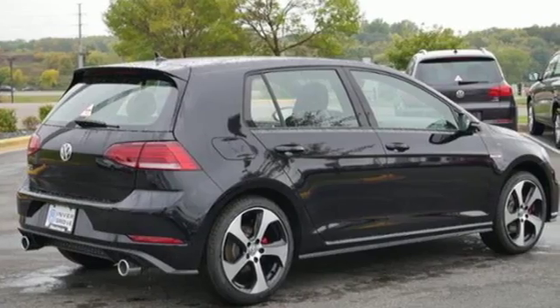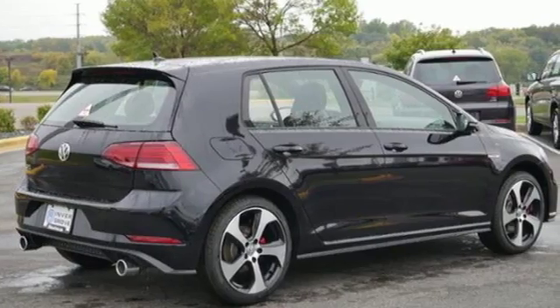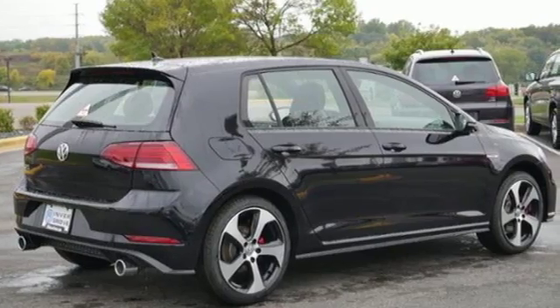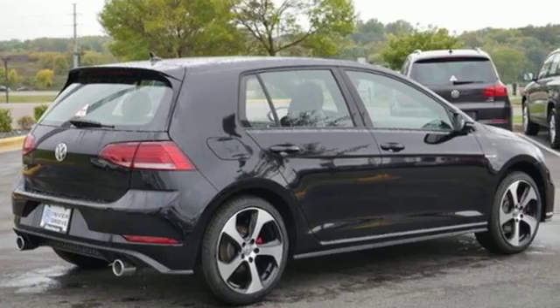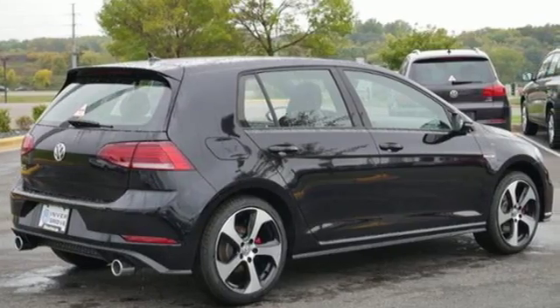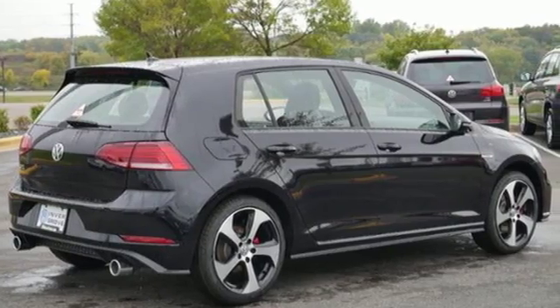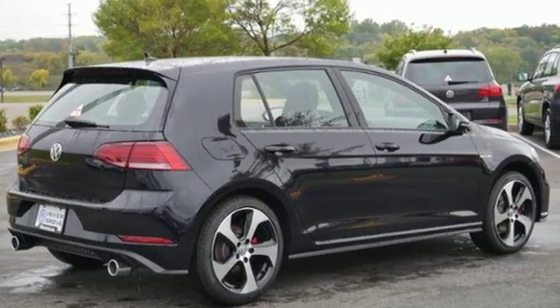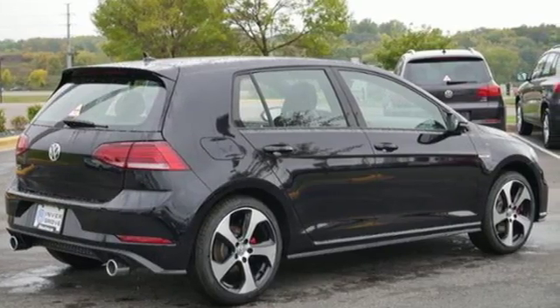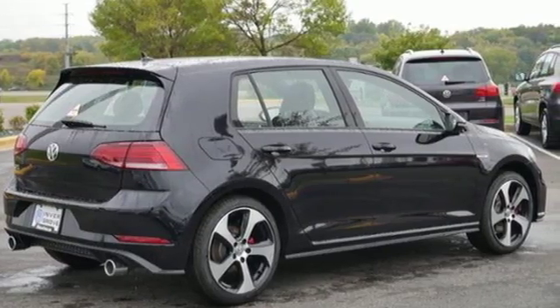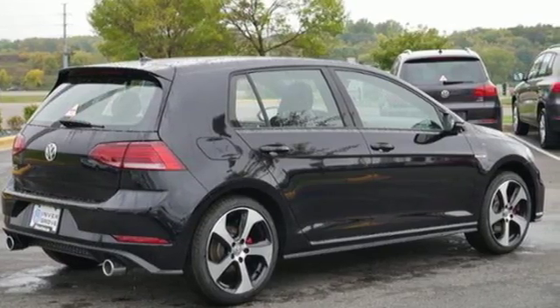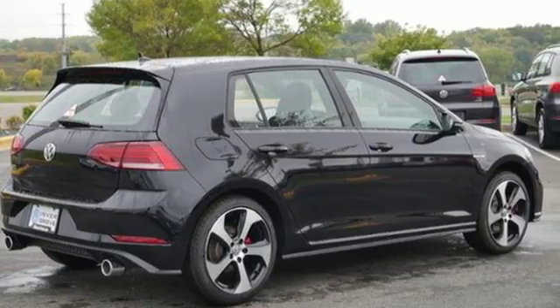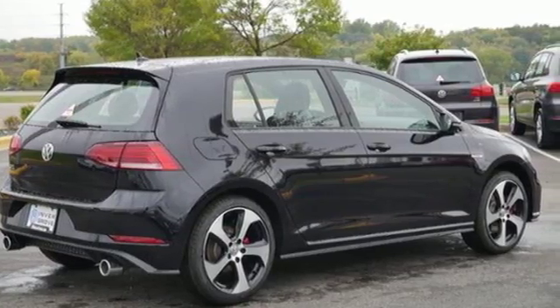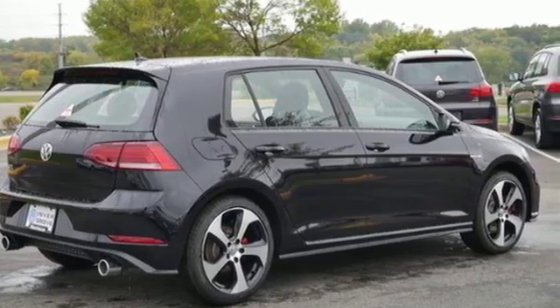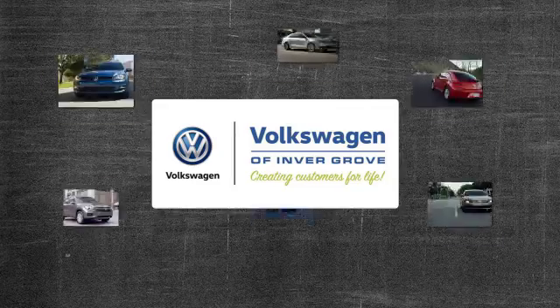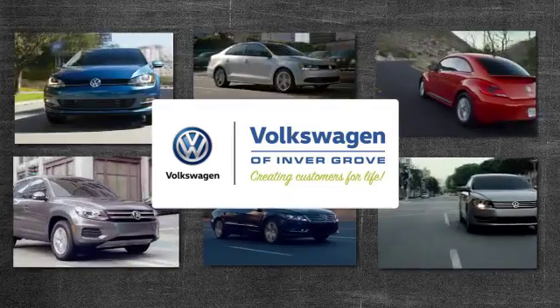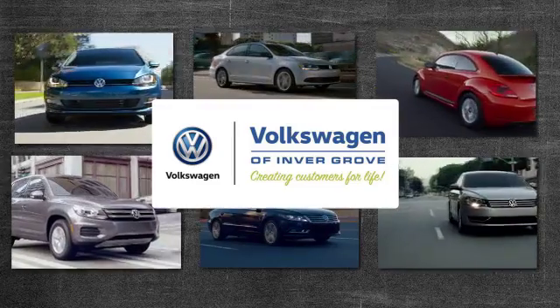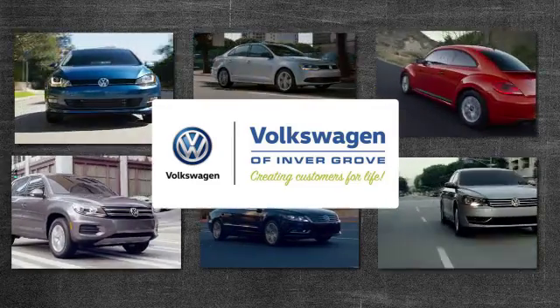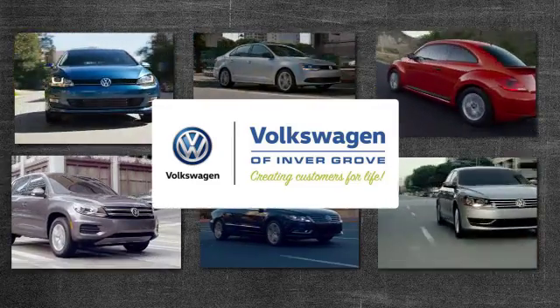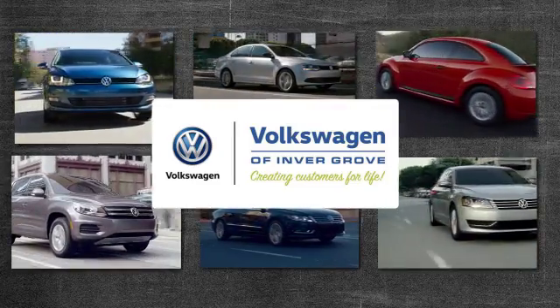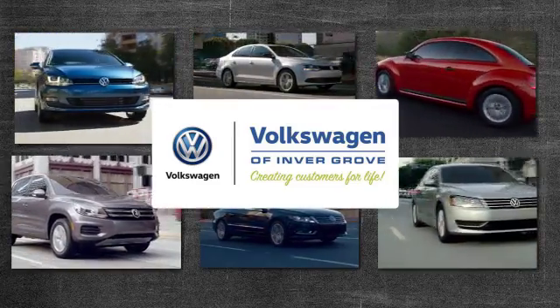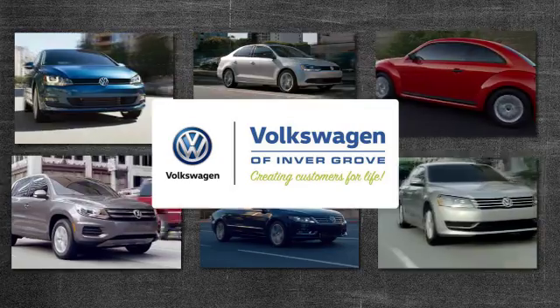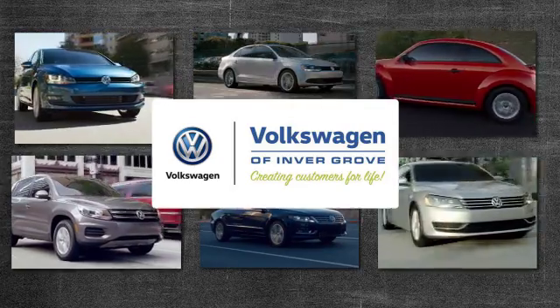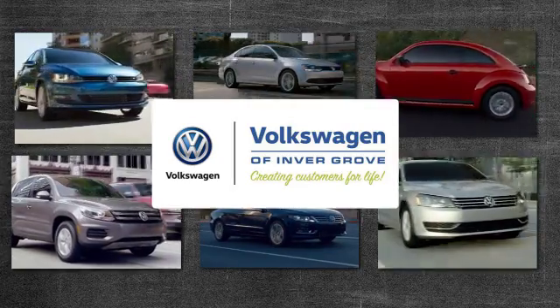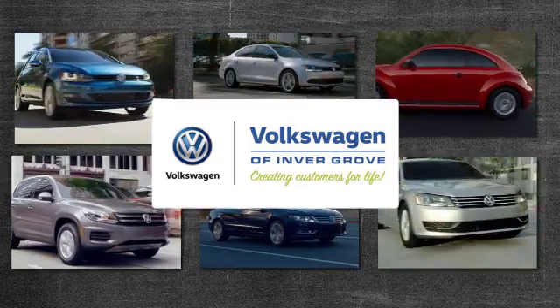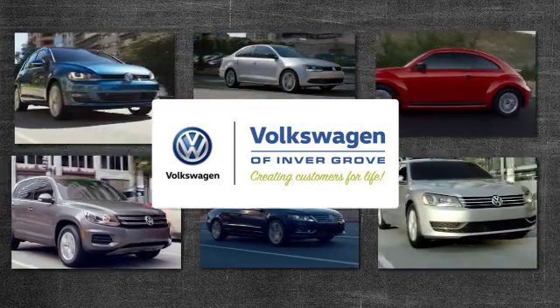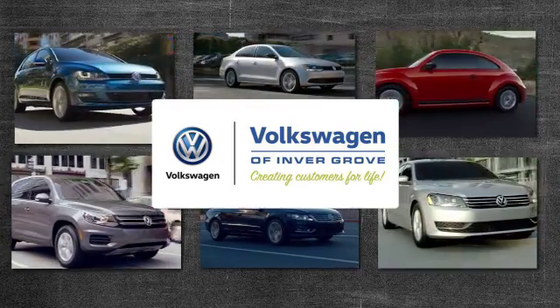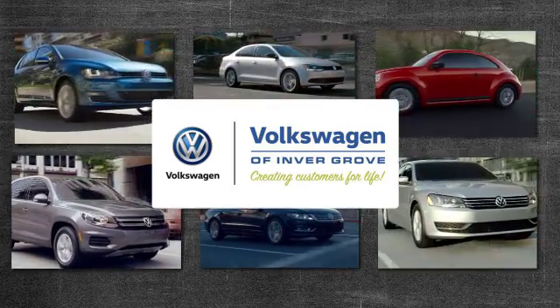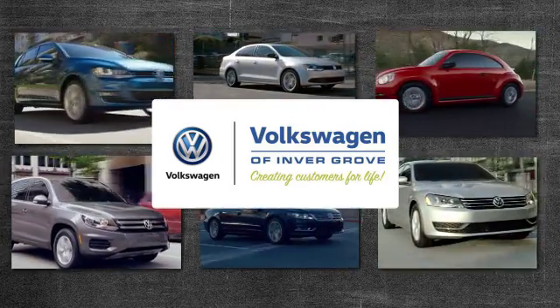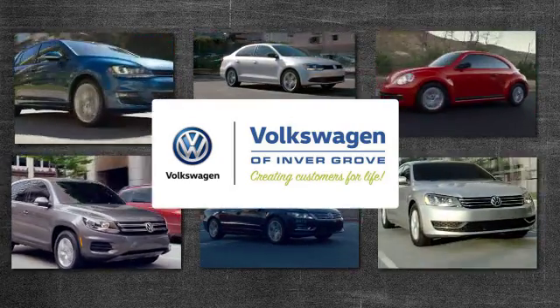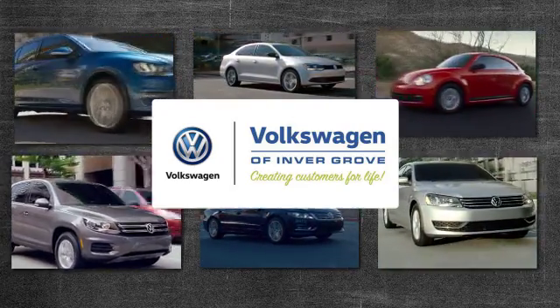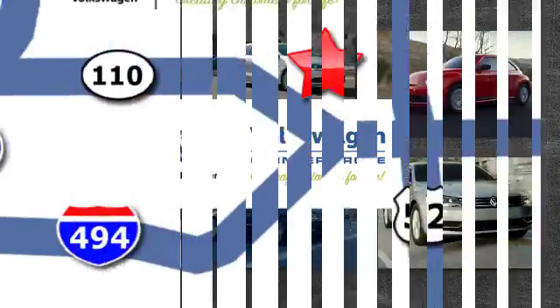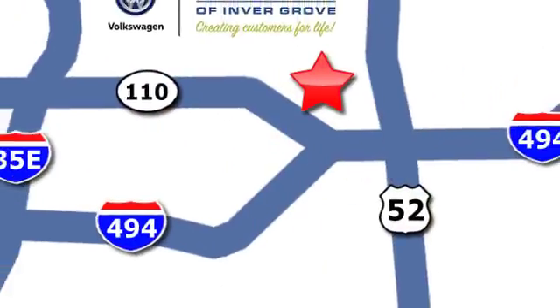You'll never know till you try. Test drive it today. Volkswagen of Invergrove — creating customers for life.